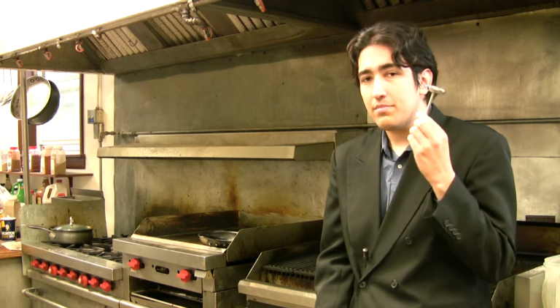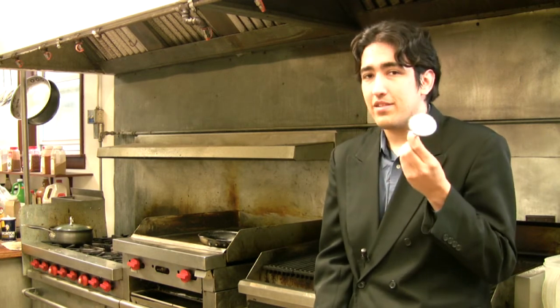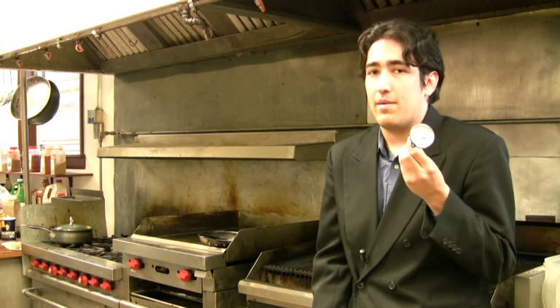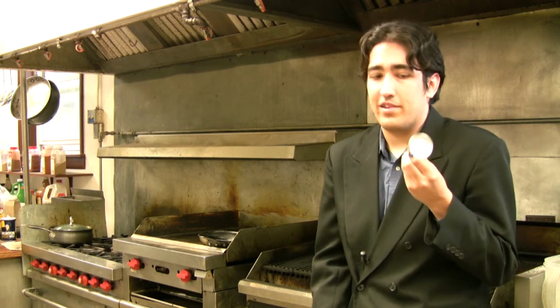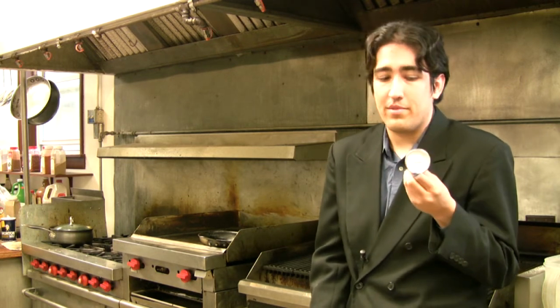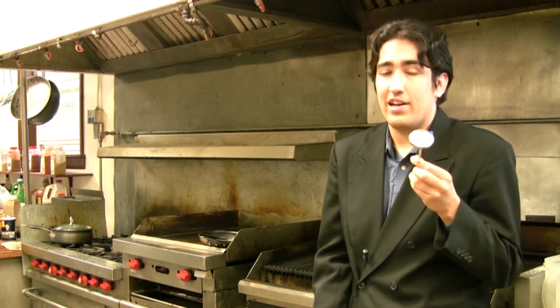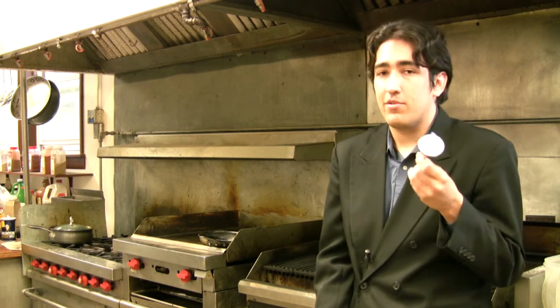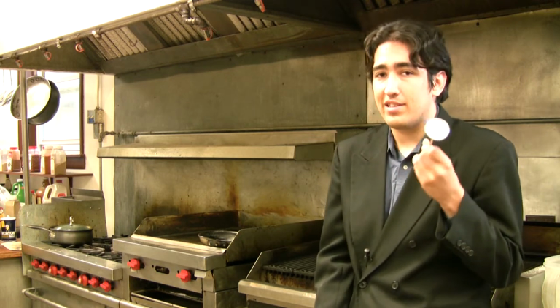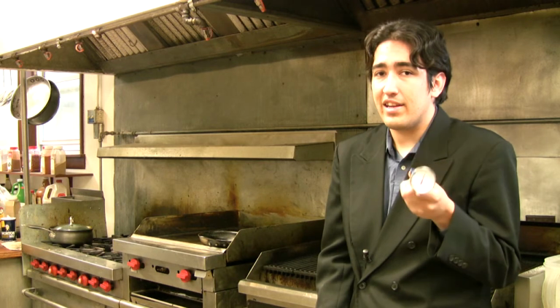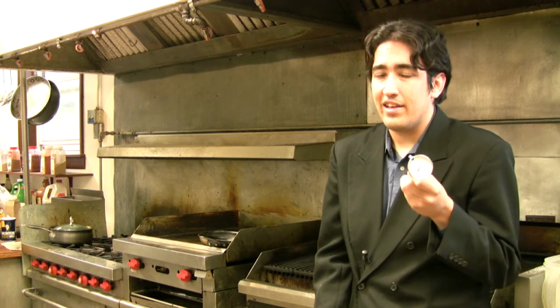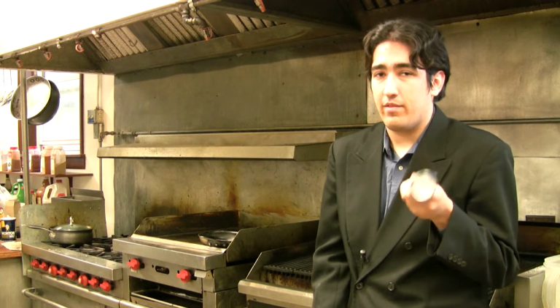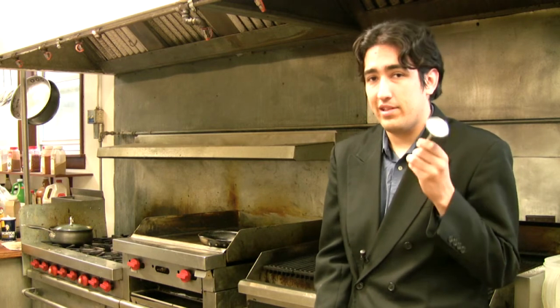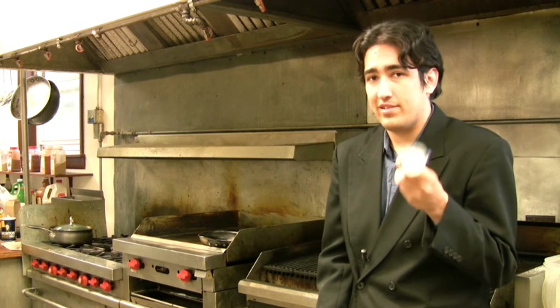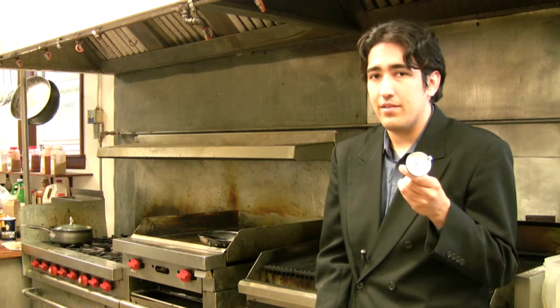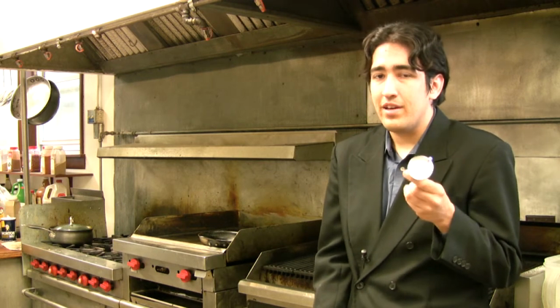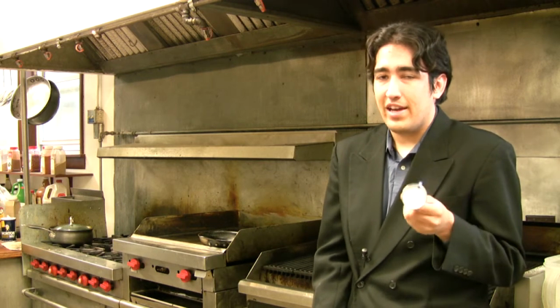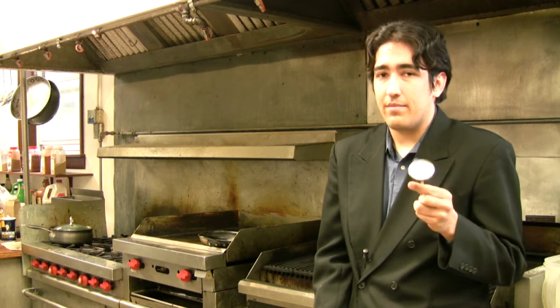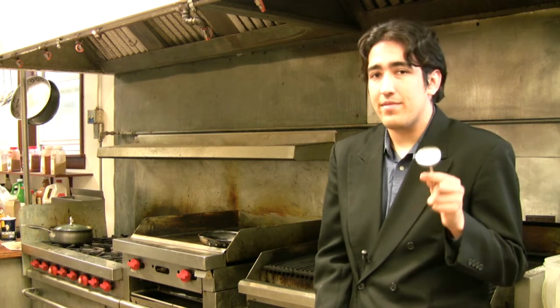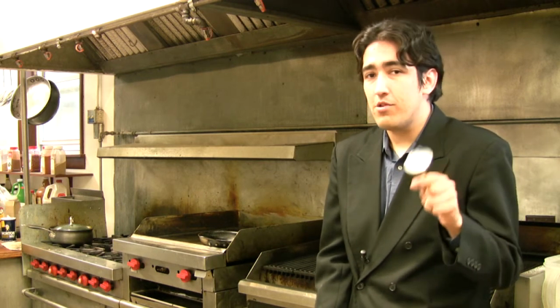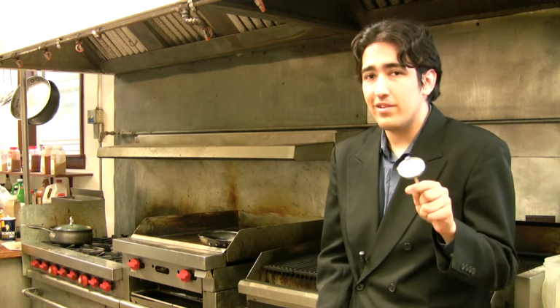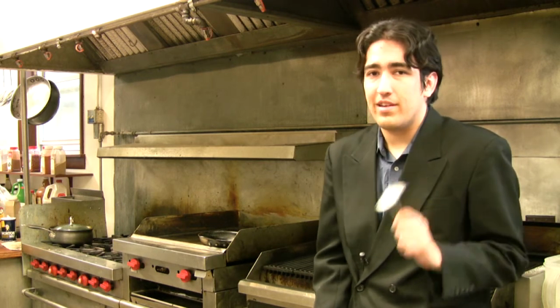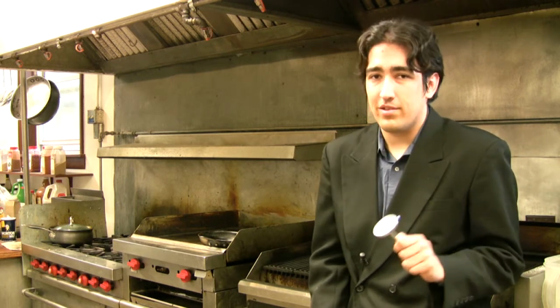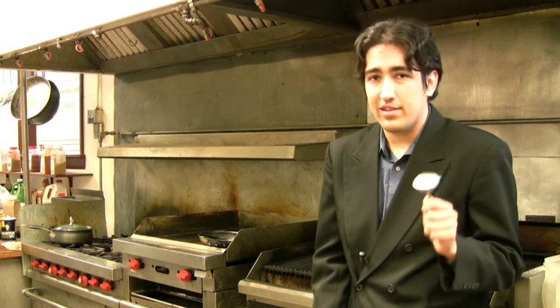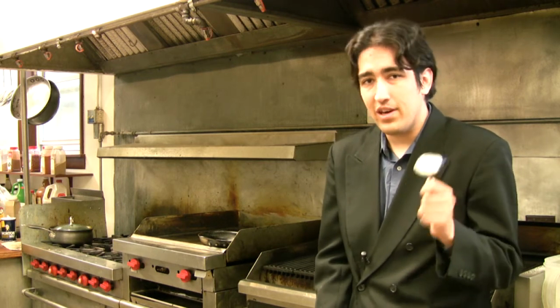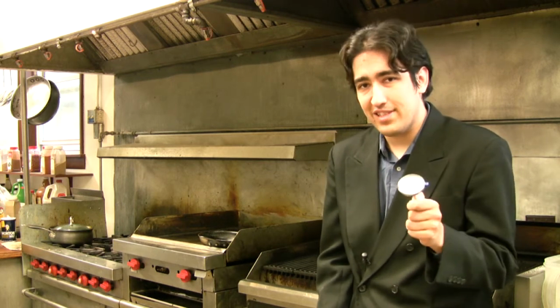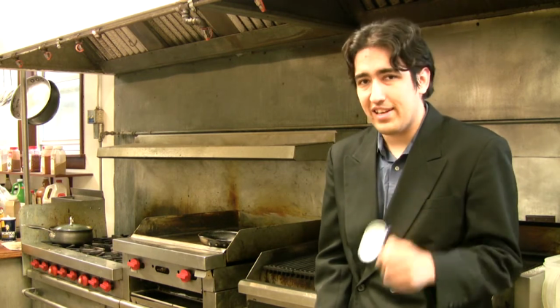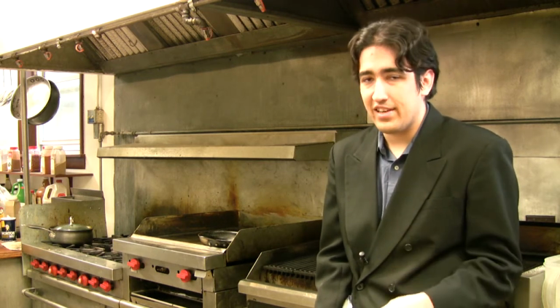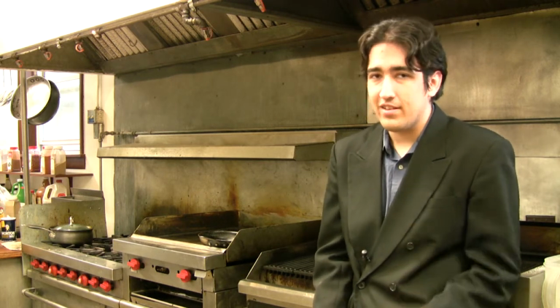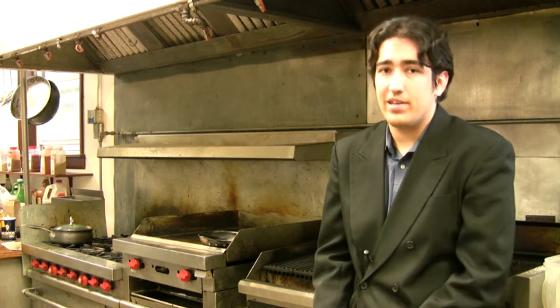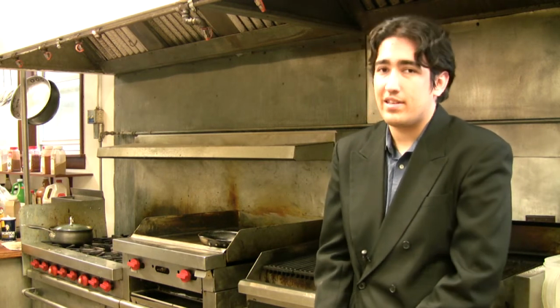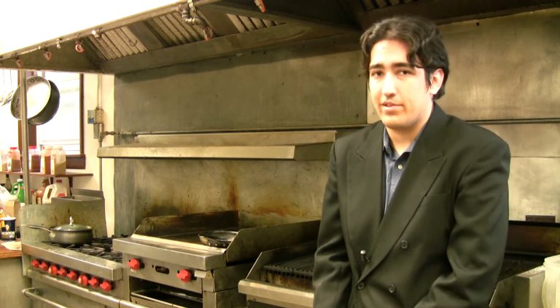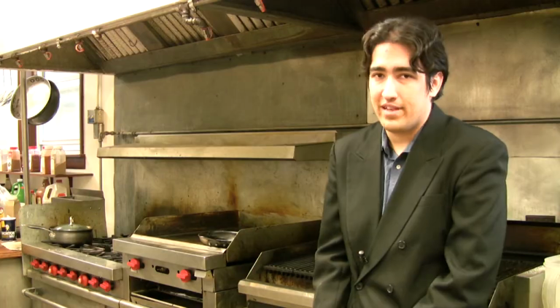This meat thermometer can be a lot more exciting if you build it yourself, and it can be even cooler if you use signal processing techniques to predict the temperature faster.